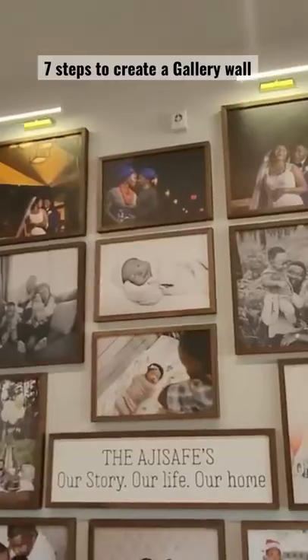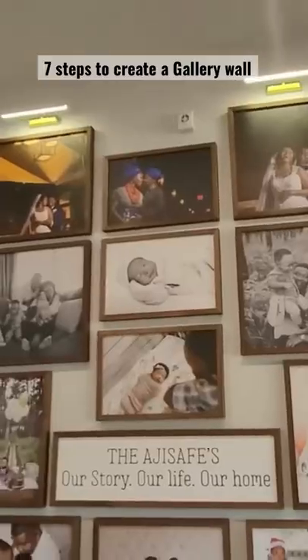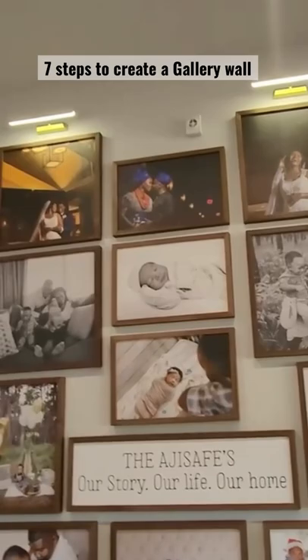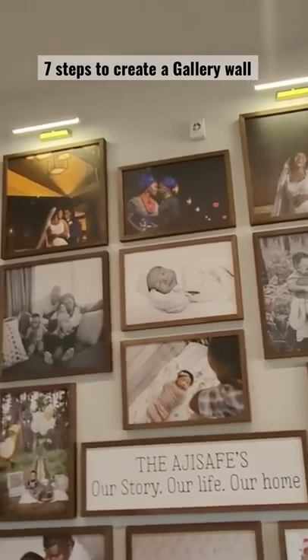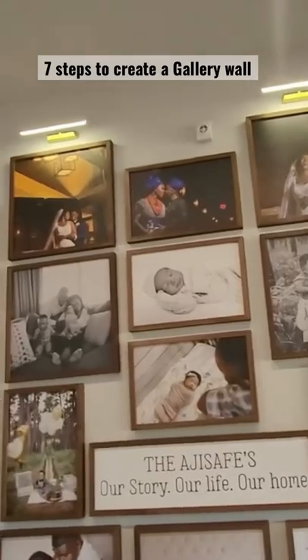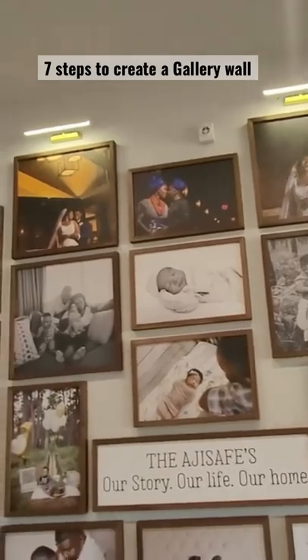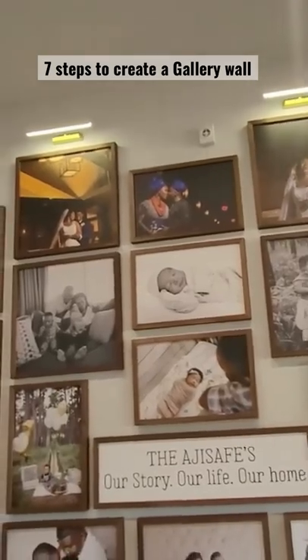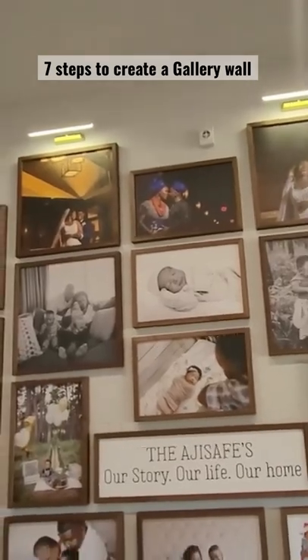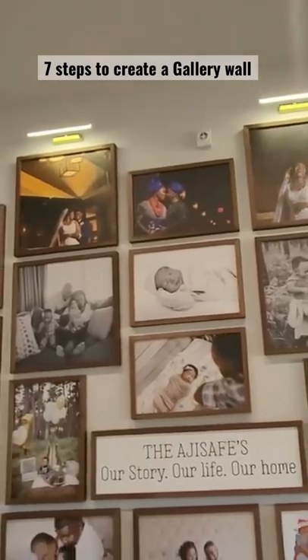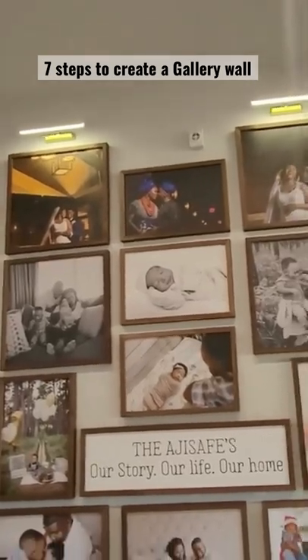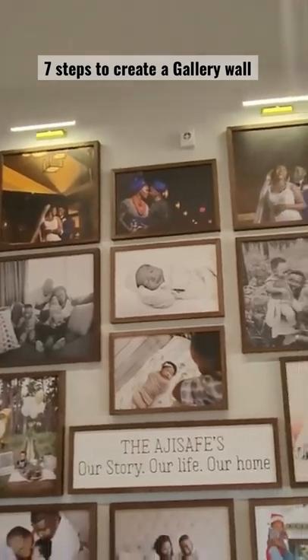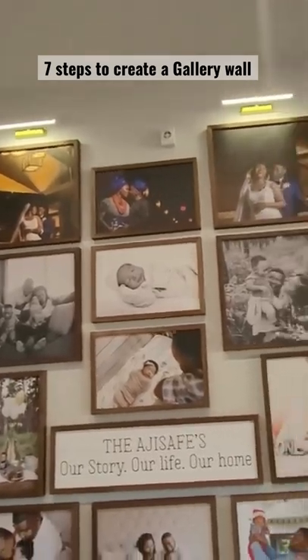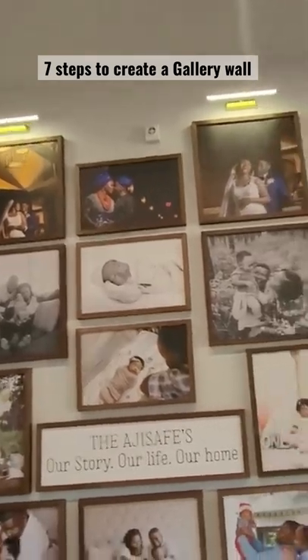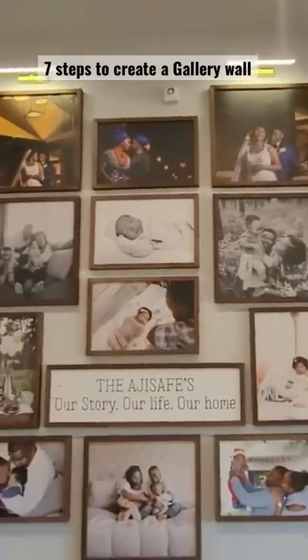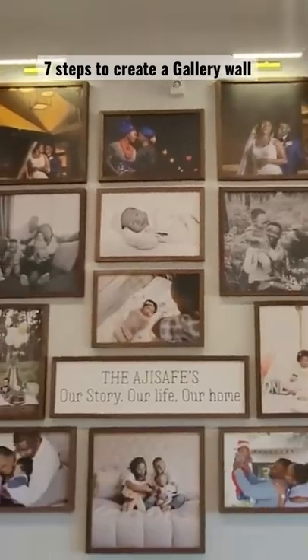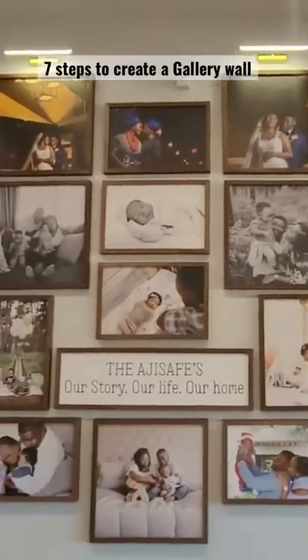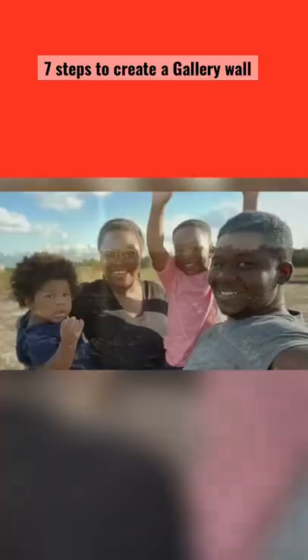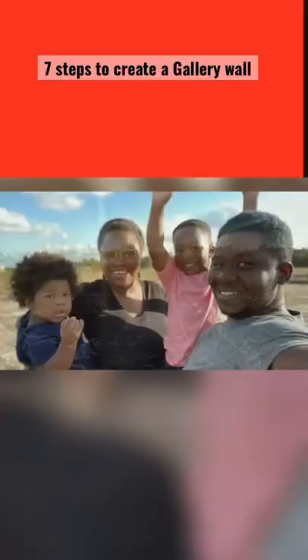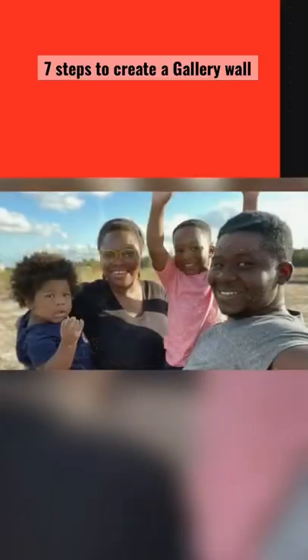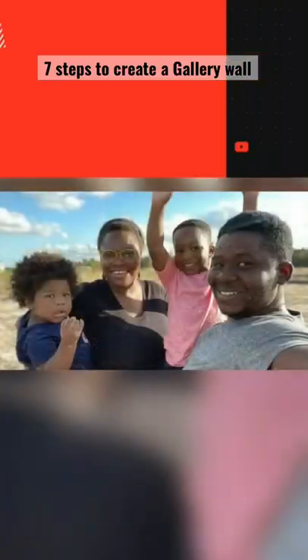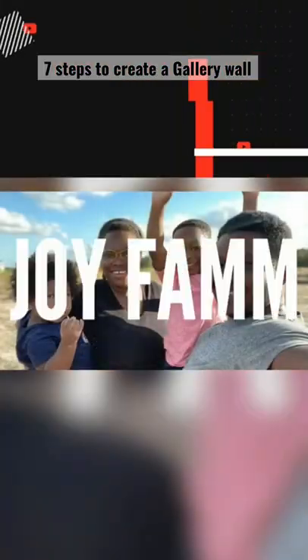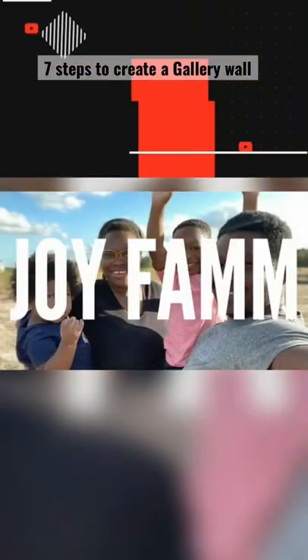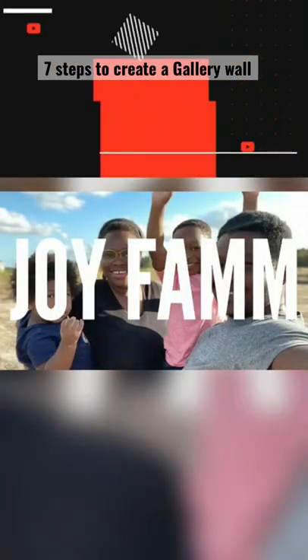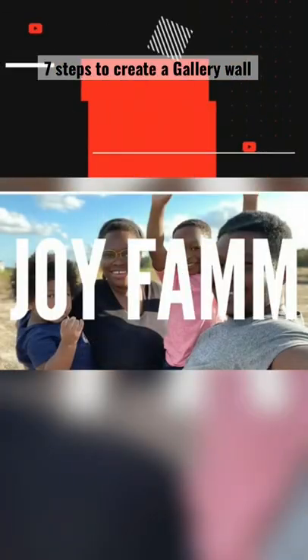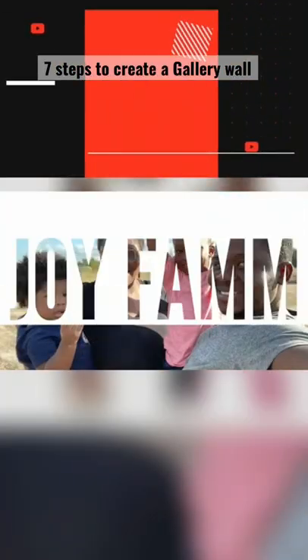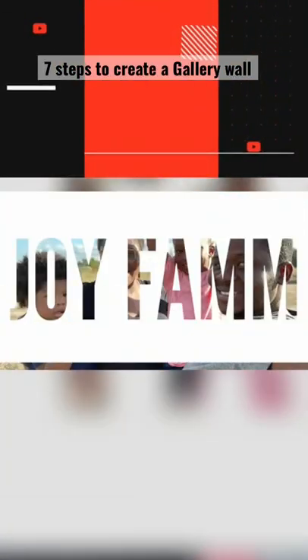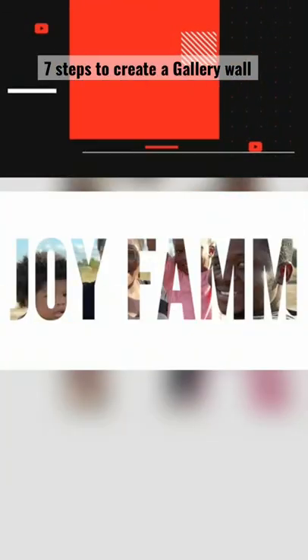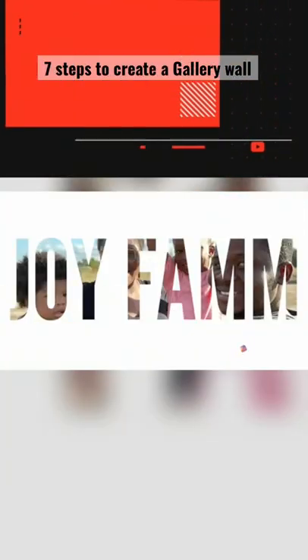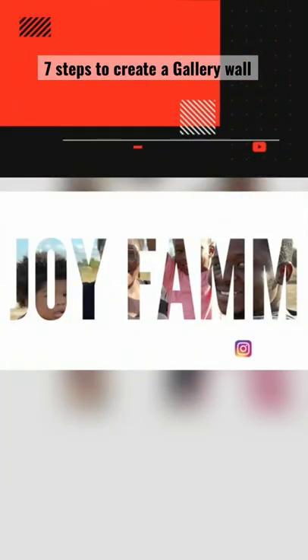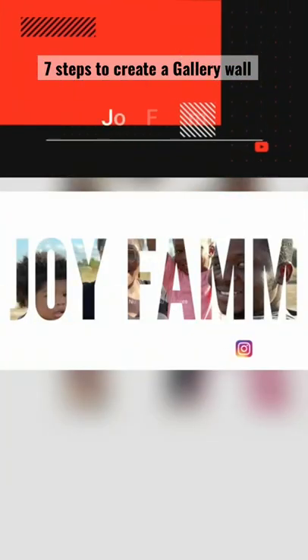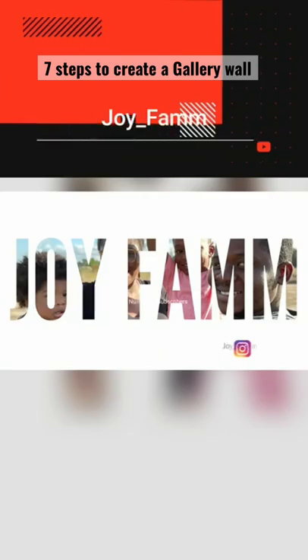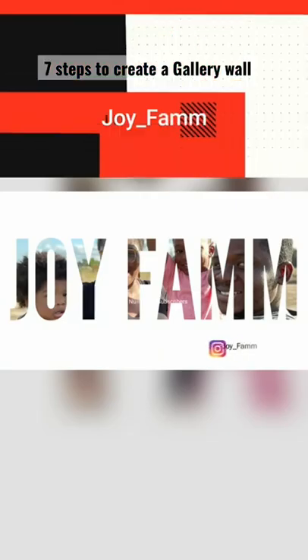My goal for this gallery wall was really to tell a story. Until next time guys, joy fam.